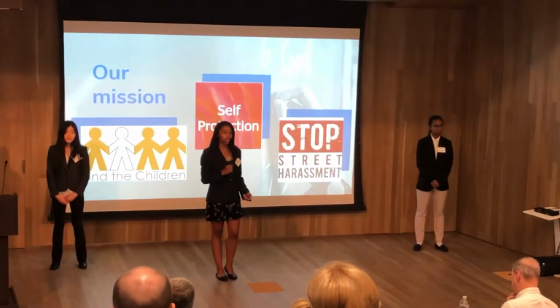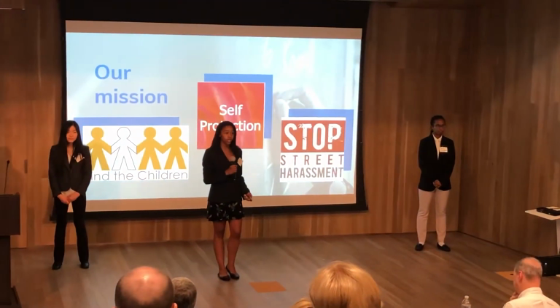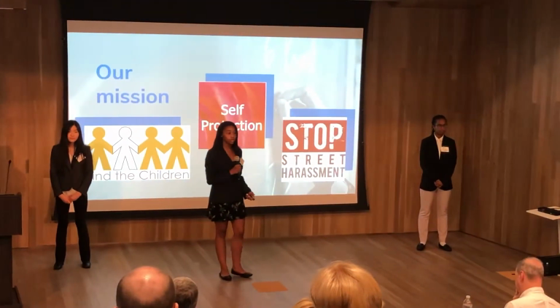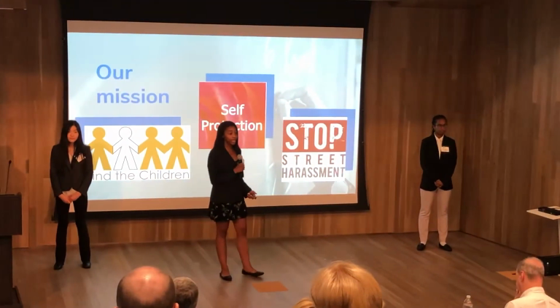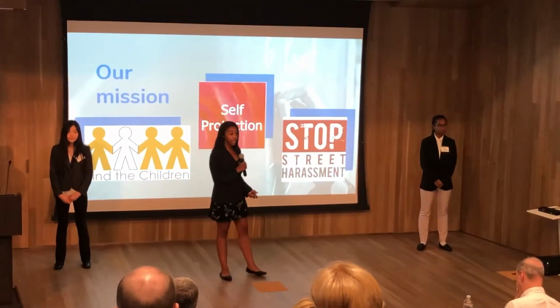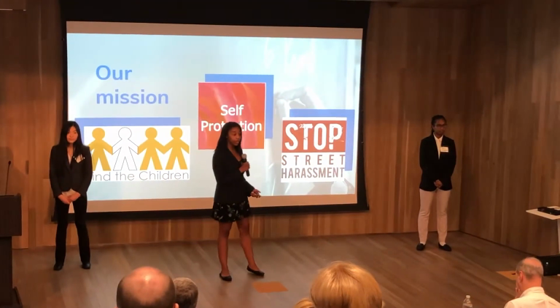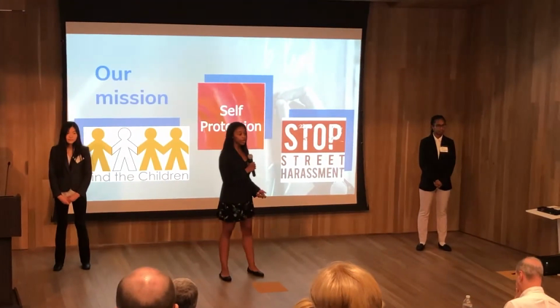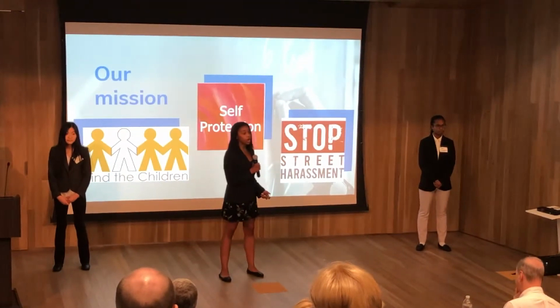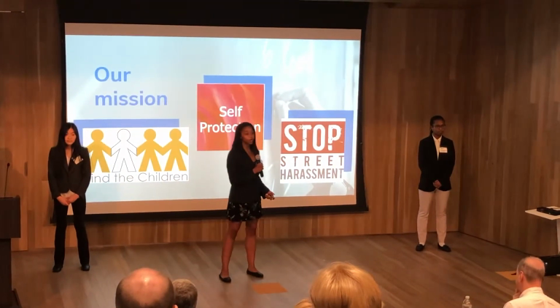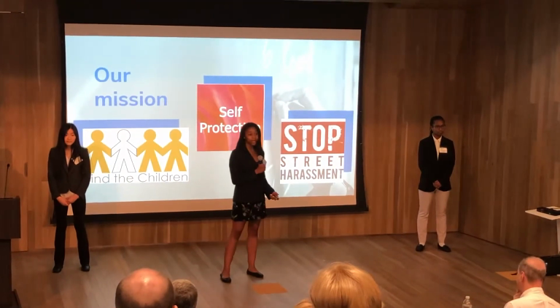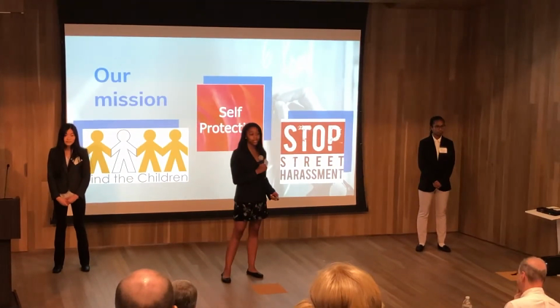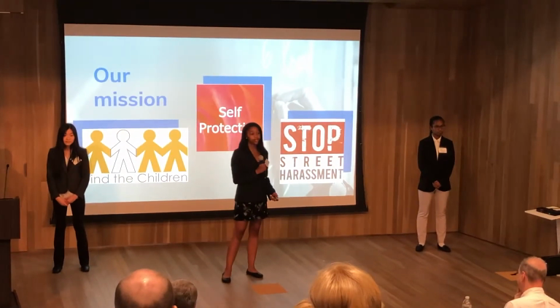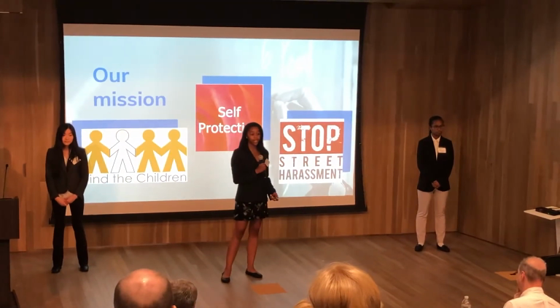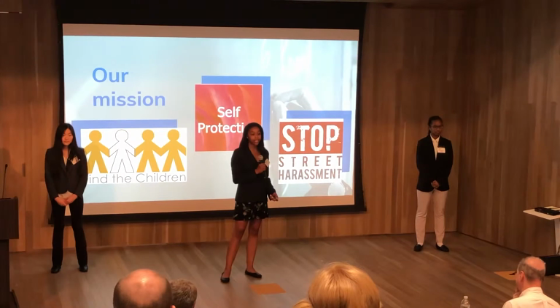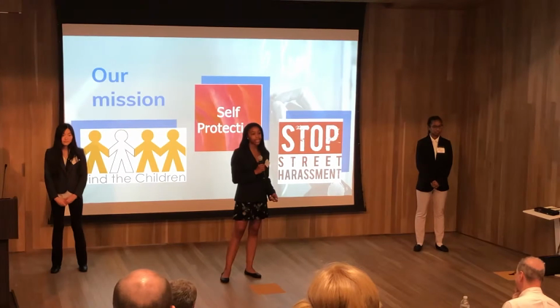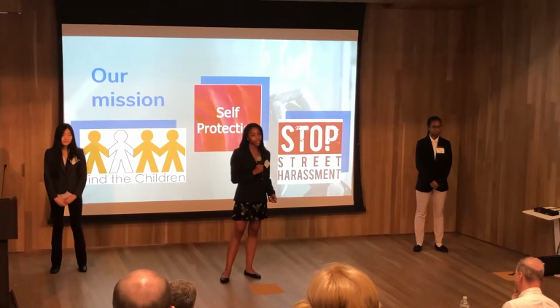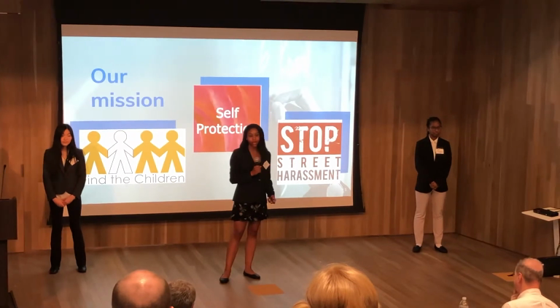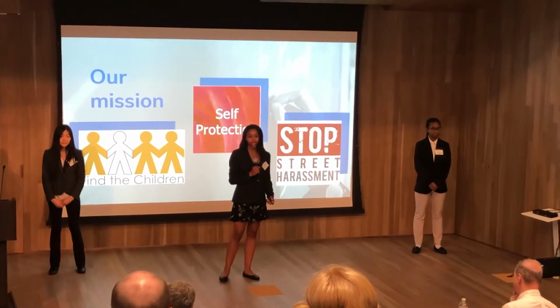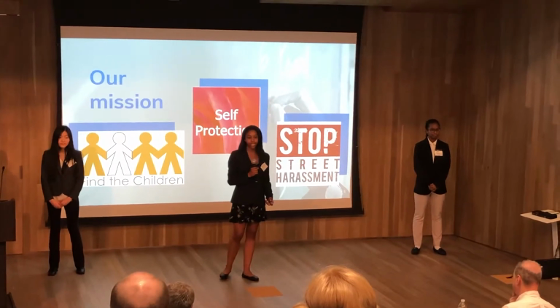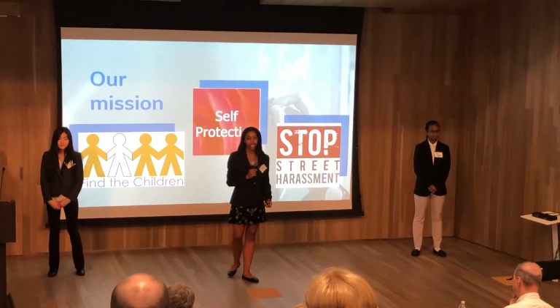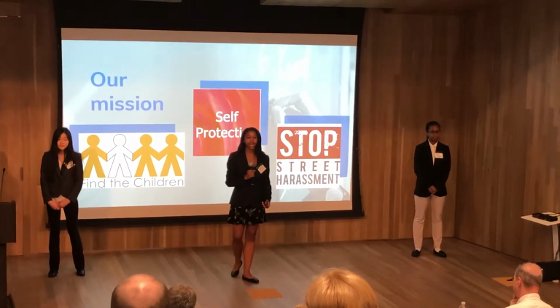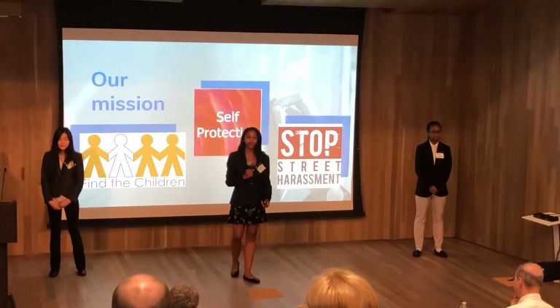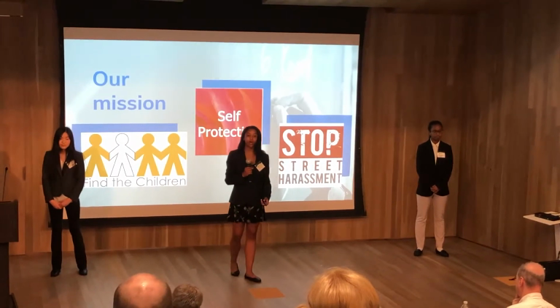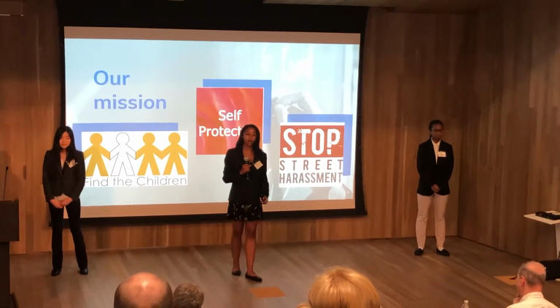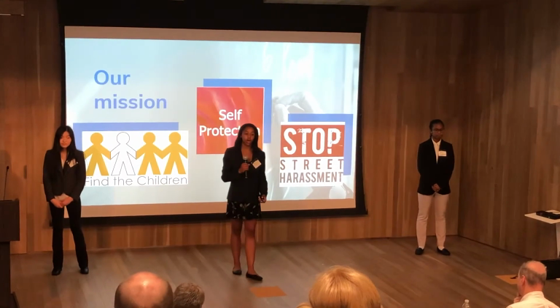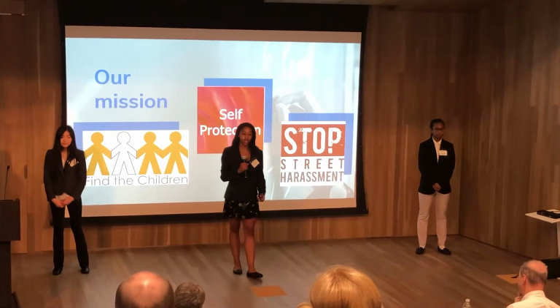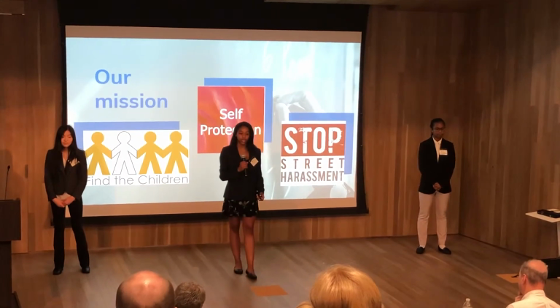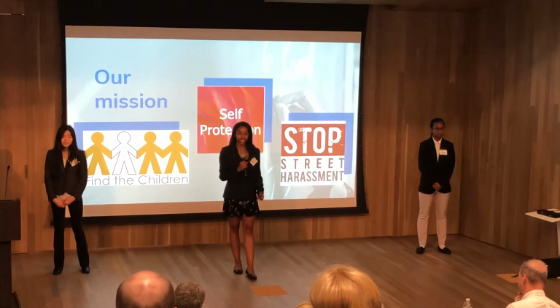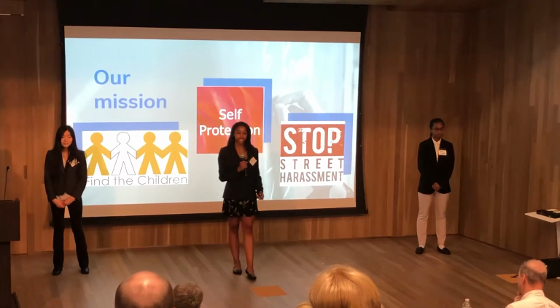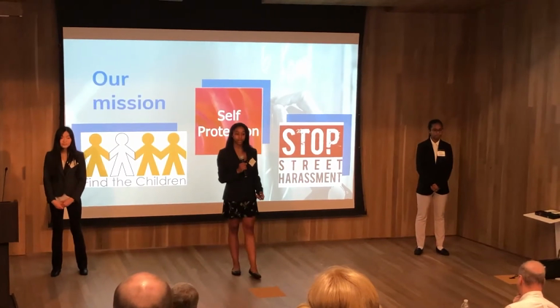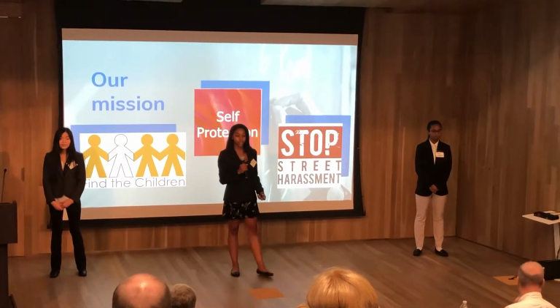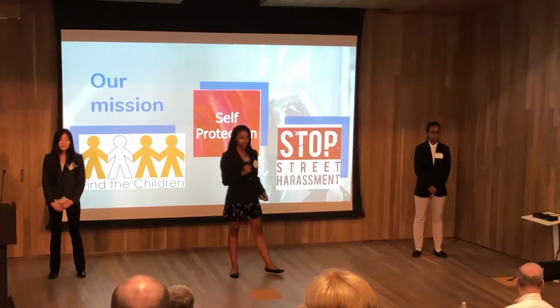We talk to PDA groups, our parents, friends, and anyone that will listen about our Comfort Keys and our mission.